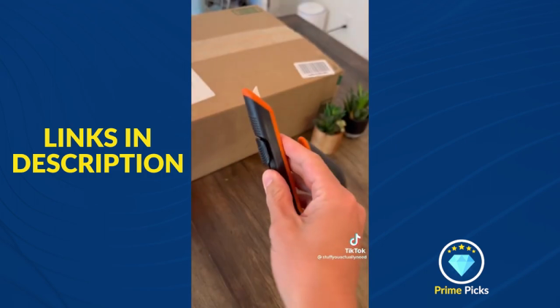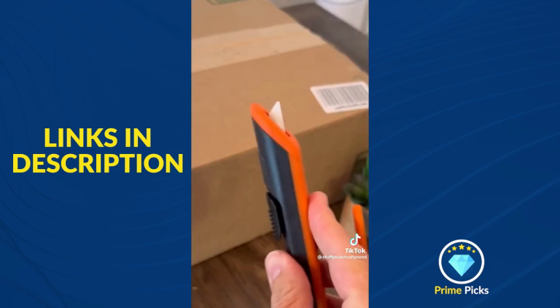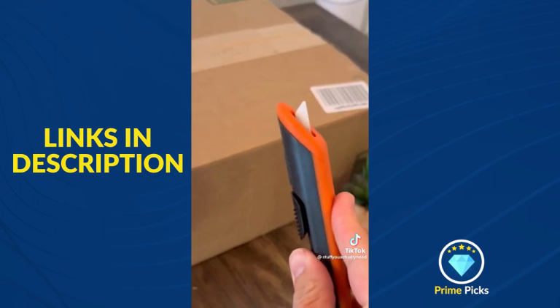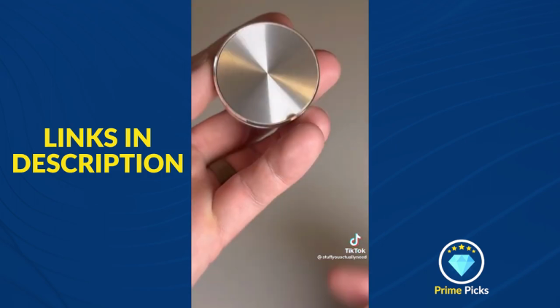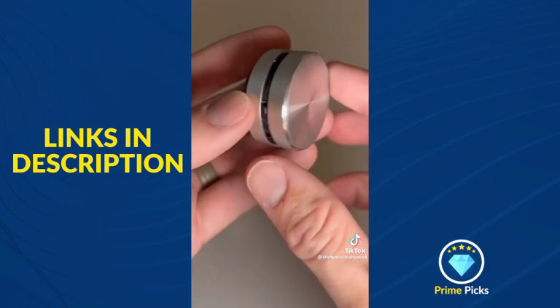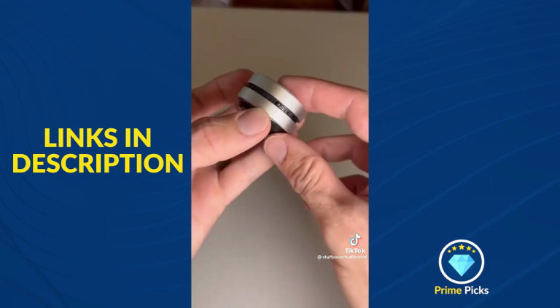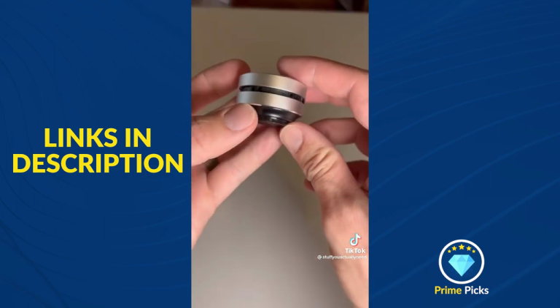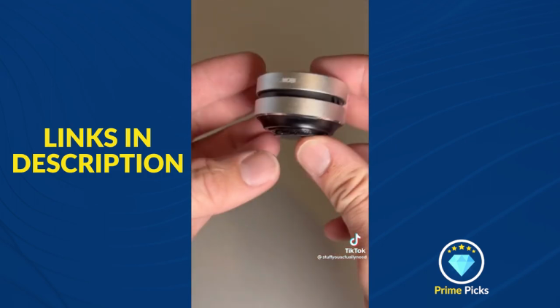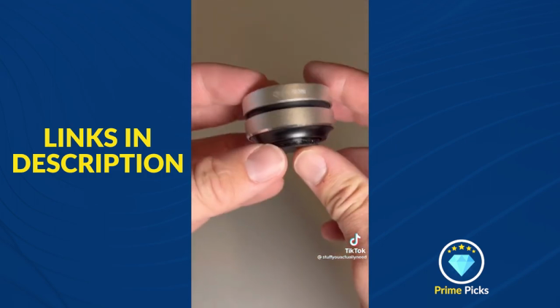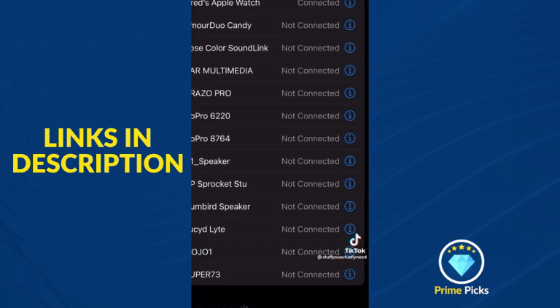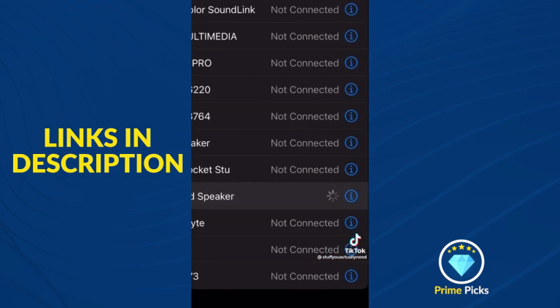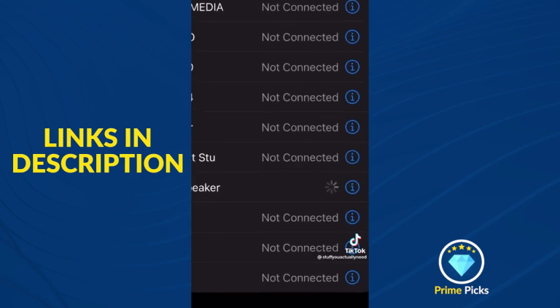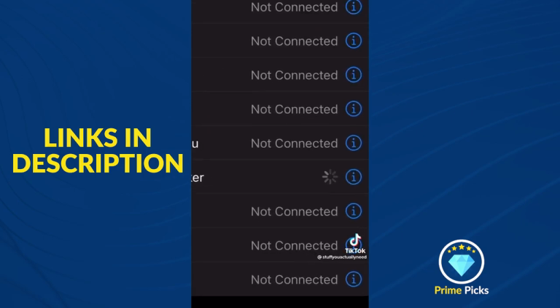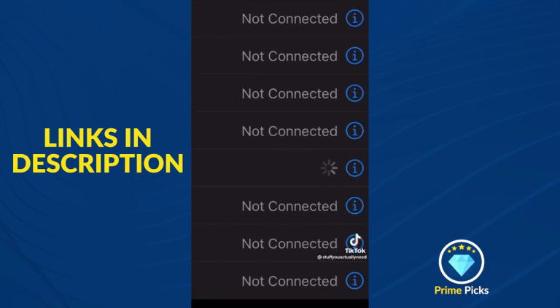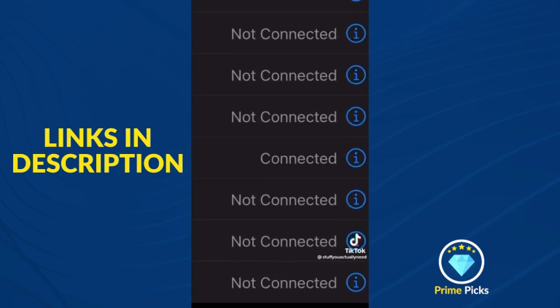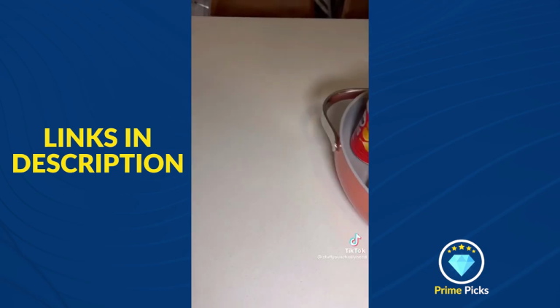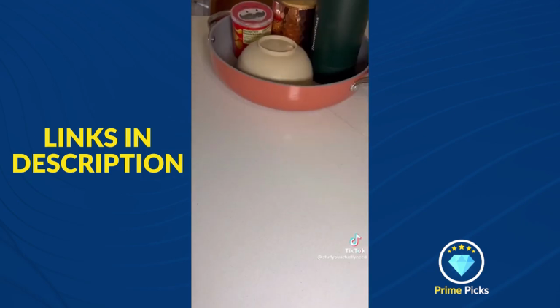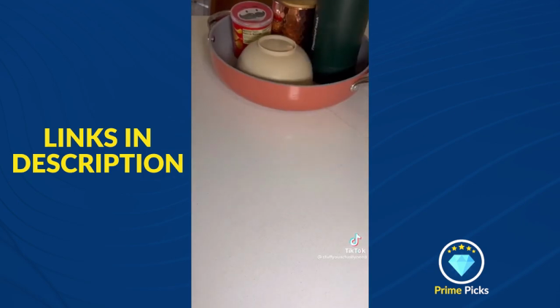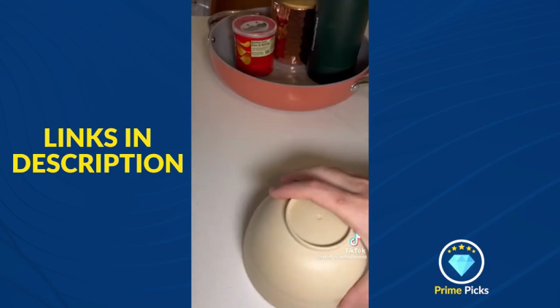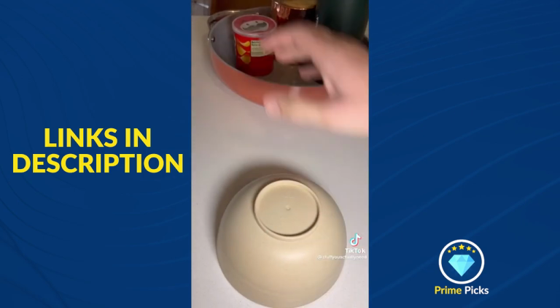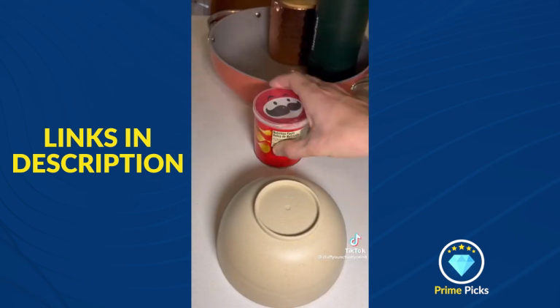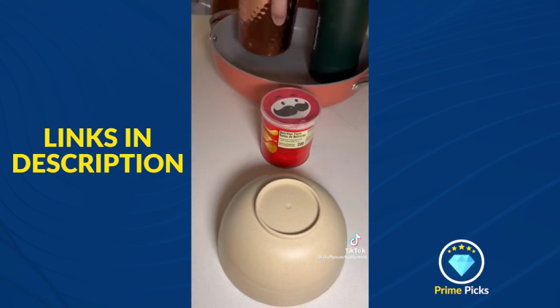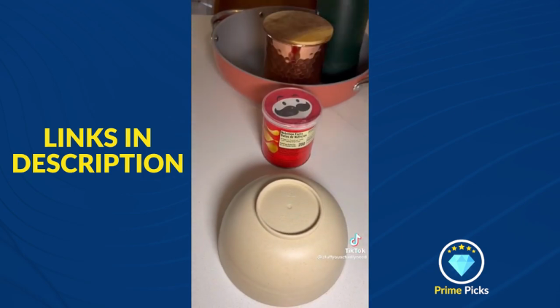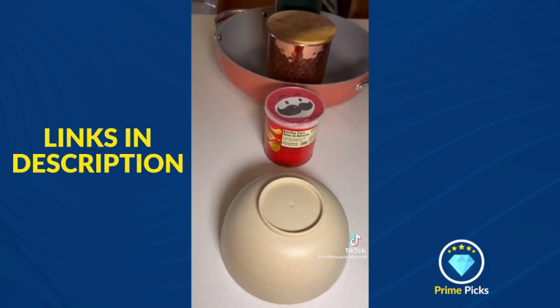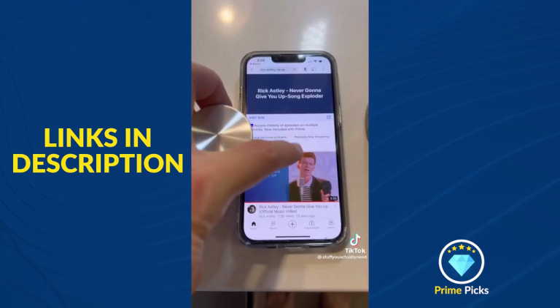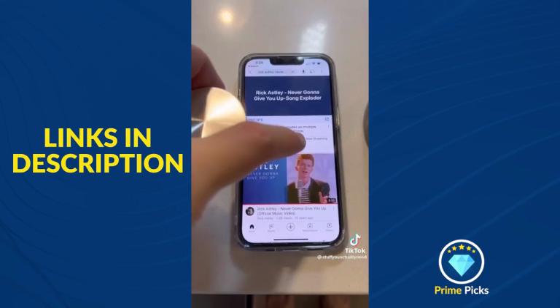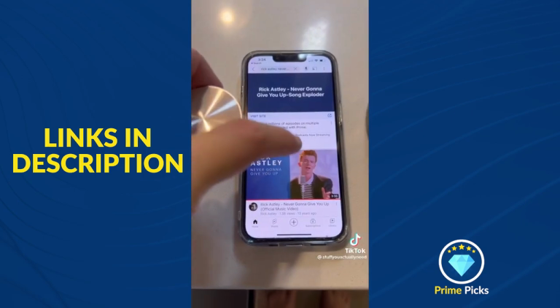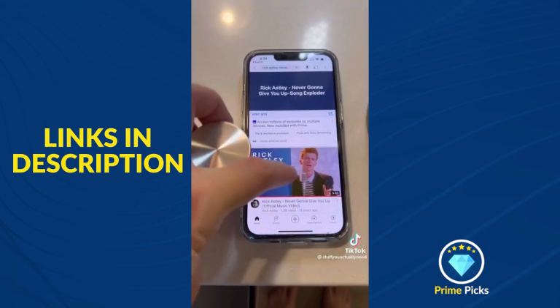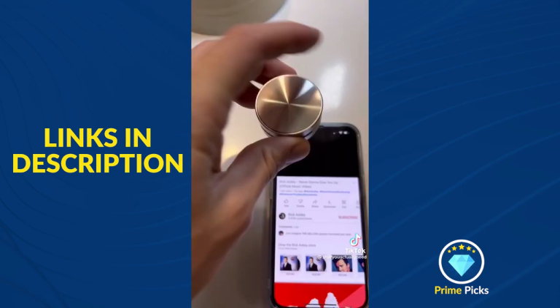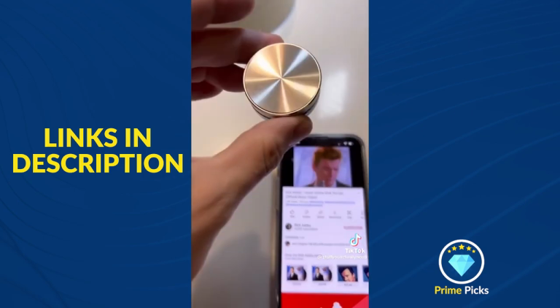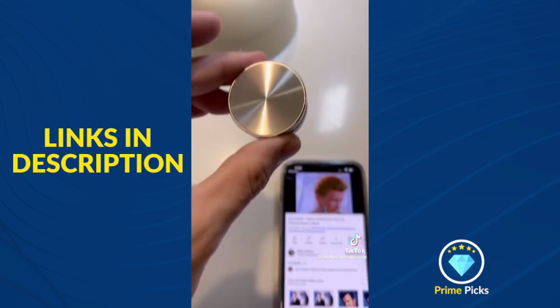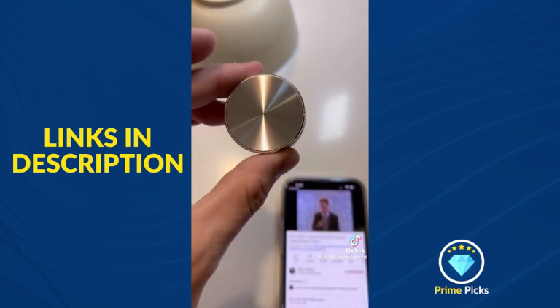And number four is my conduction speaker that uses vibrations on any object to make it a speaker. Just listen to this.